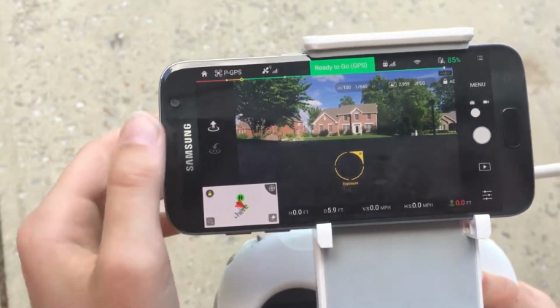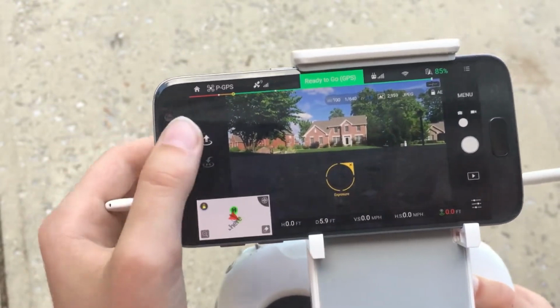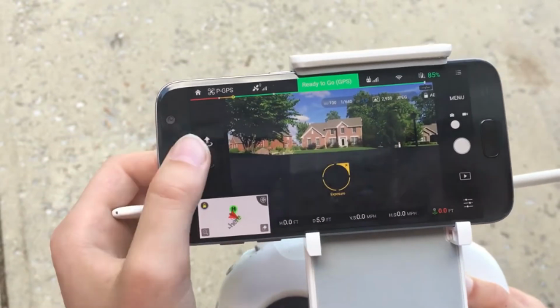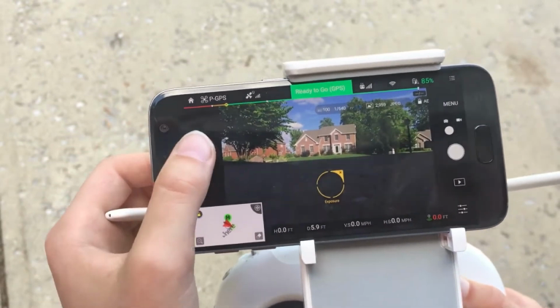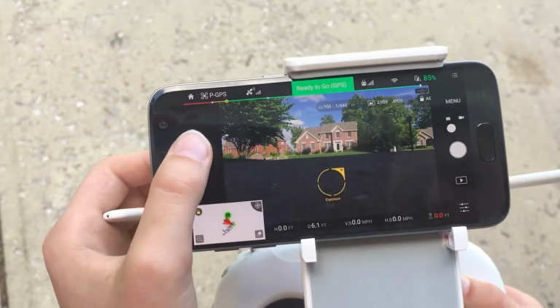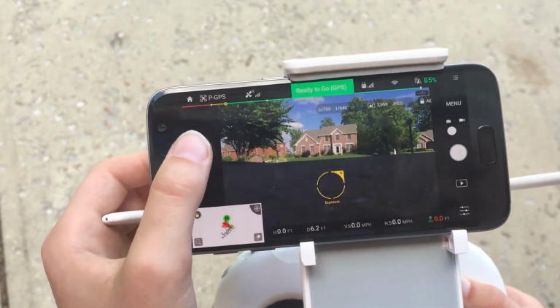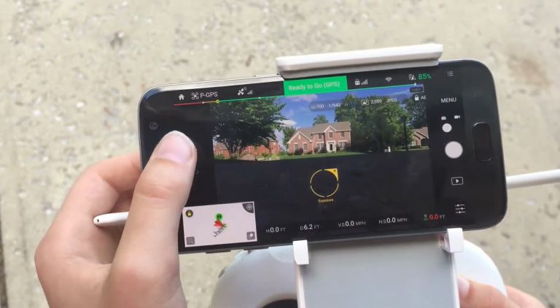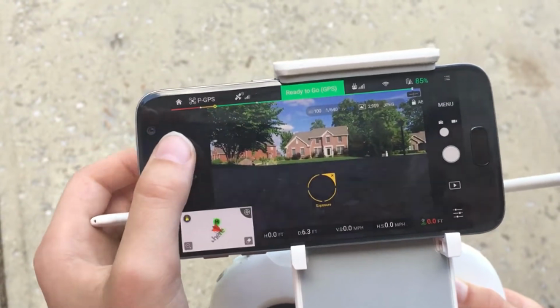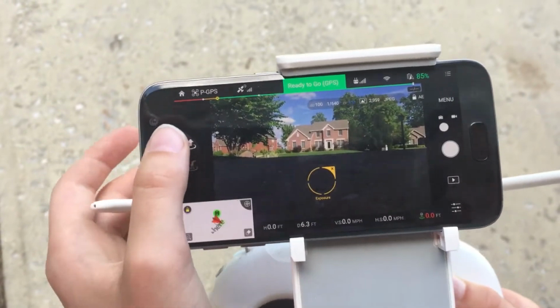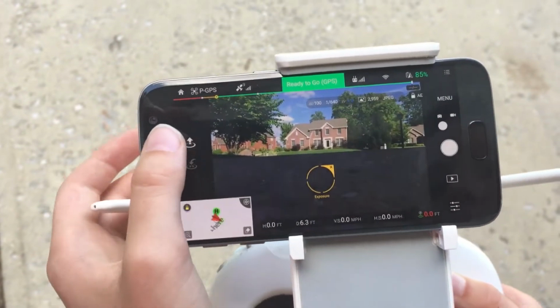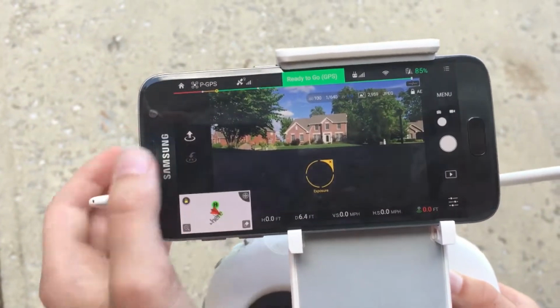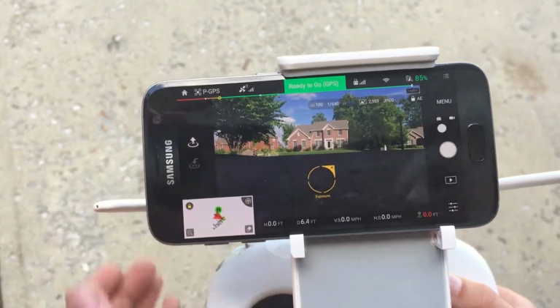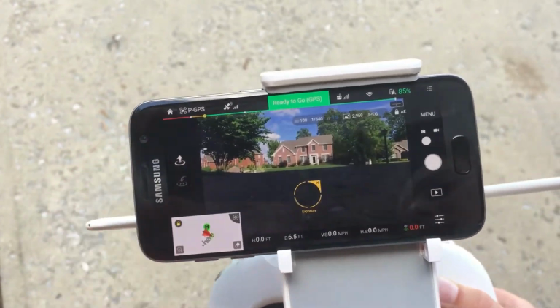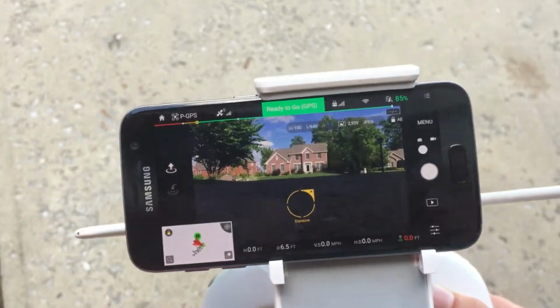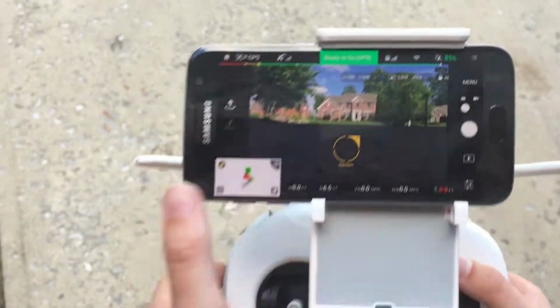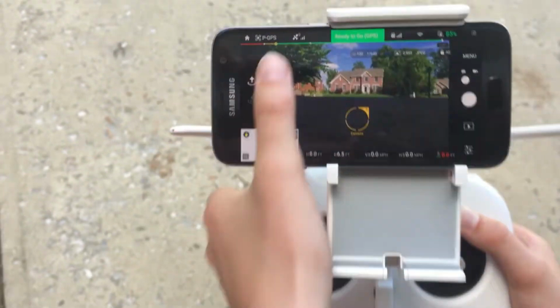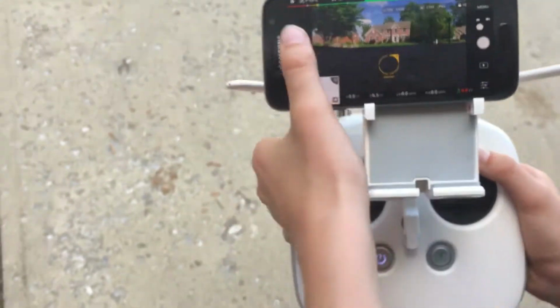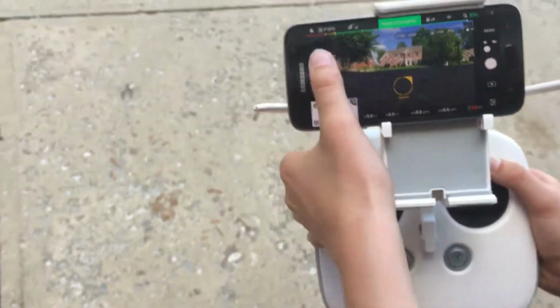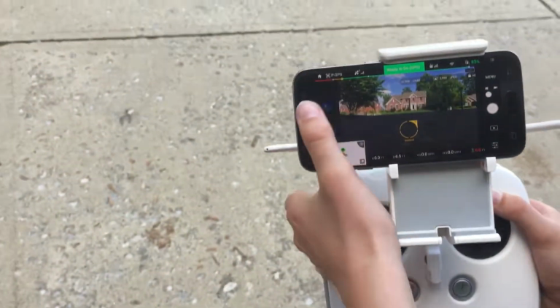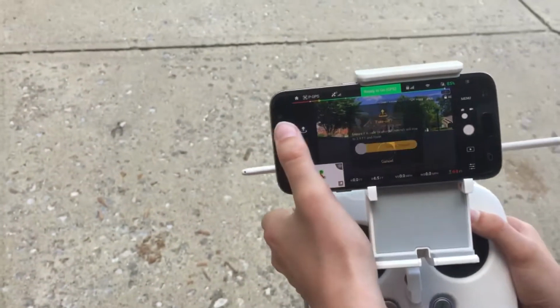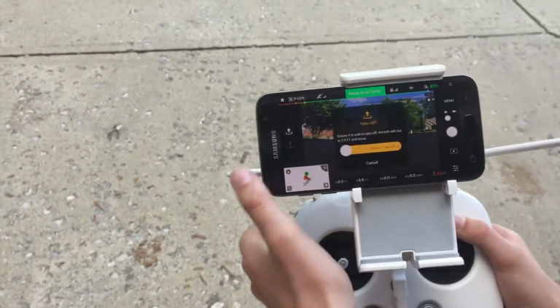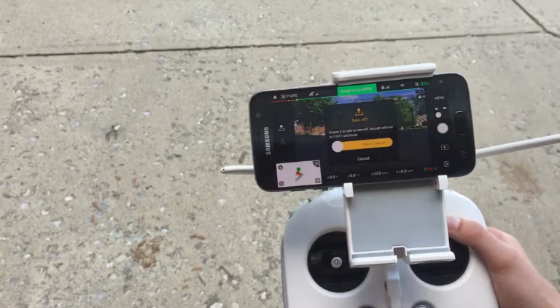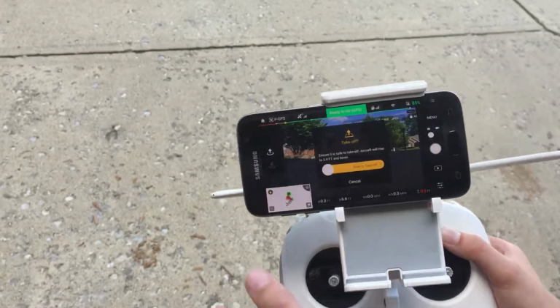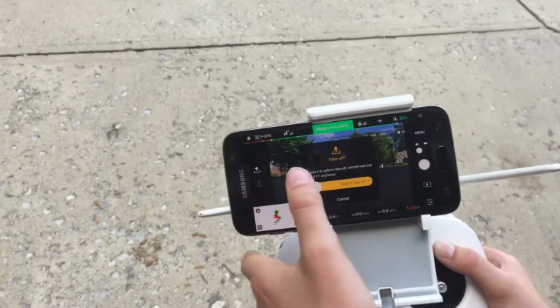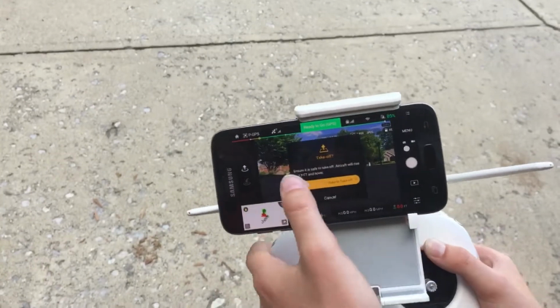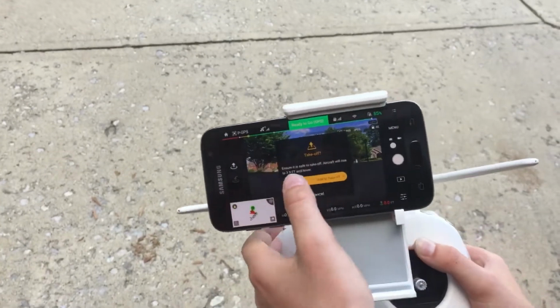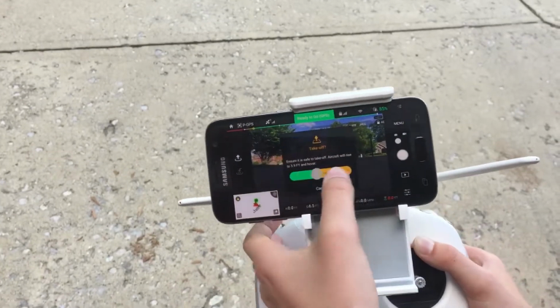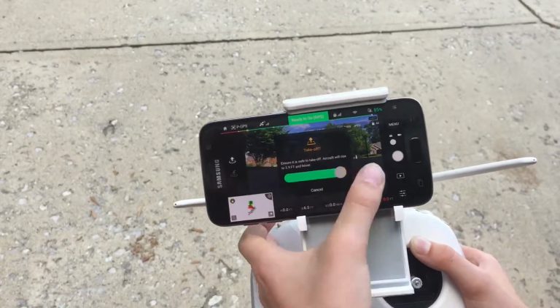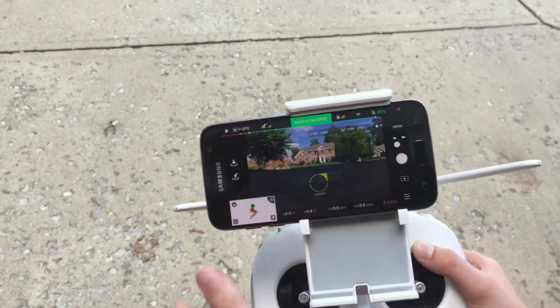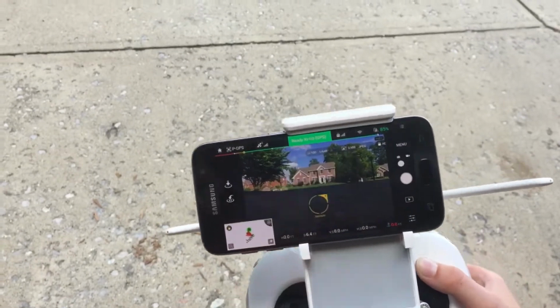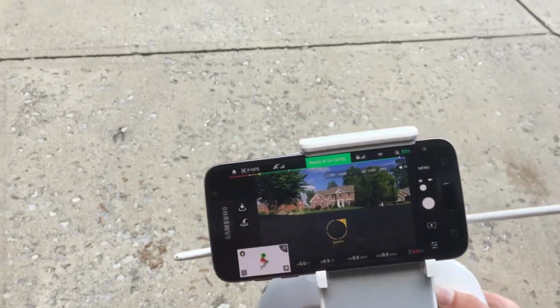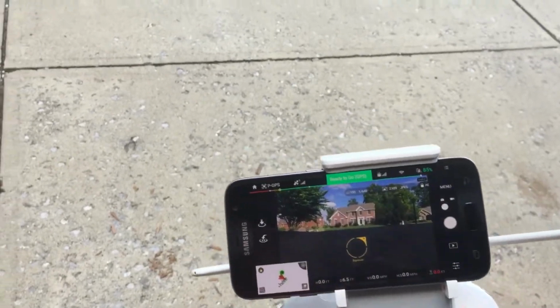So you press this button to make it go up. Let's do that — slide this — and there we go.